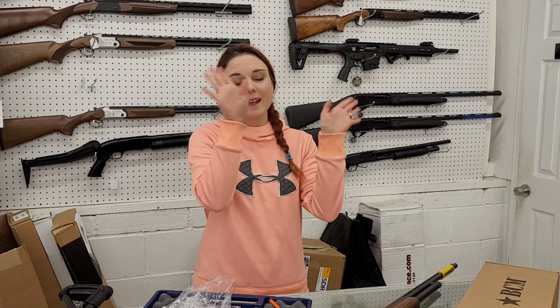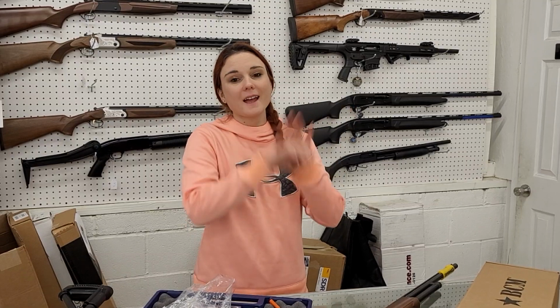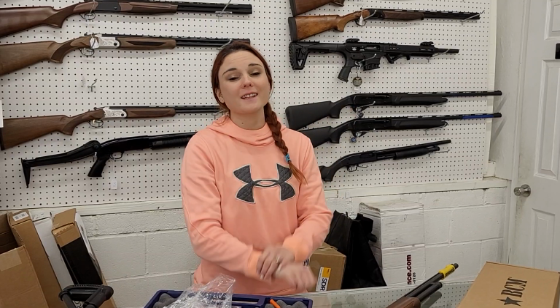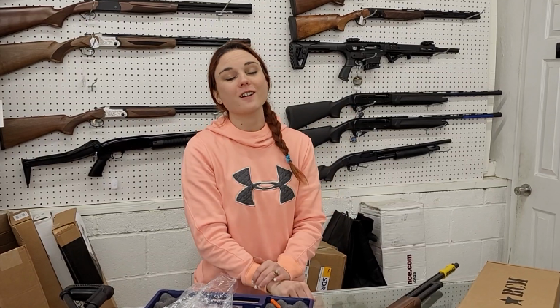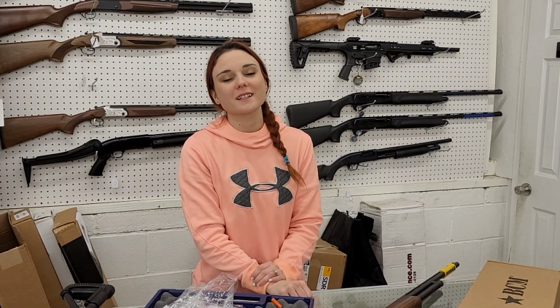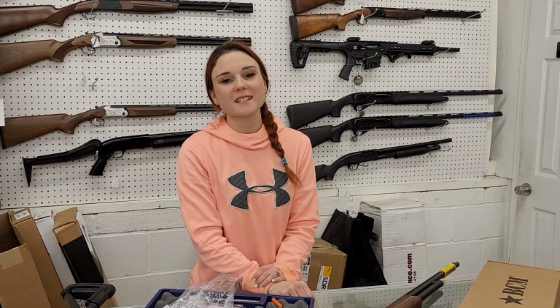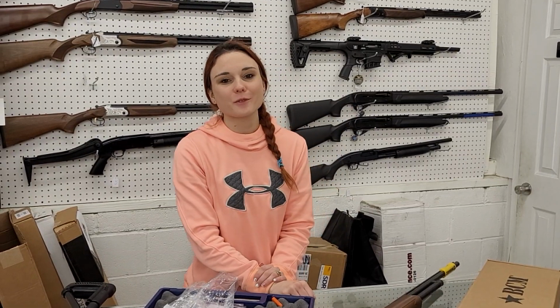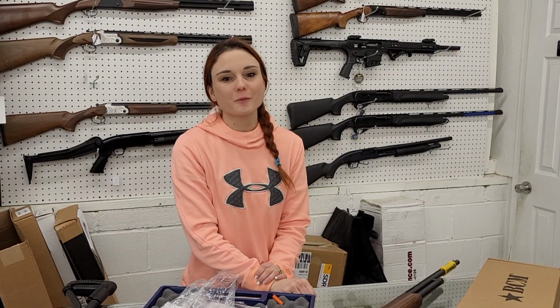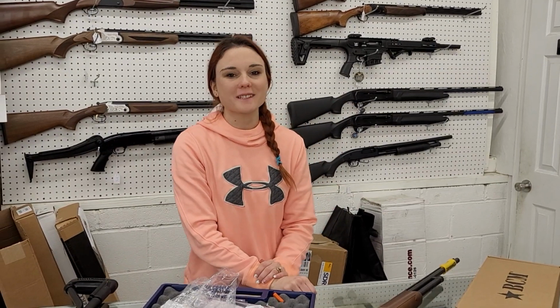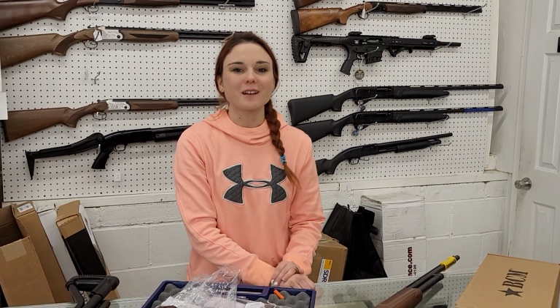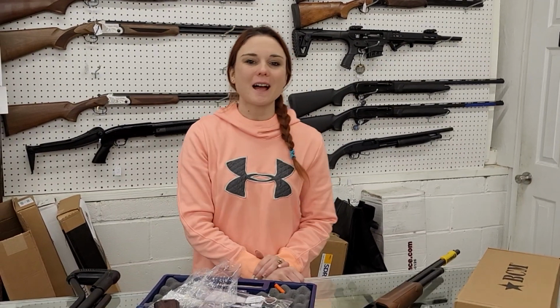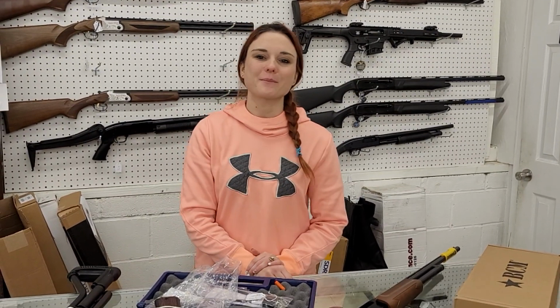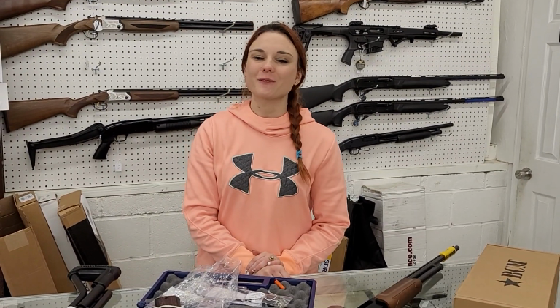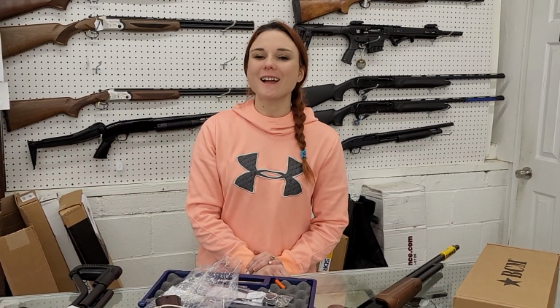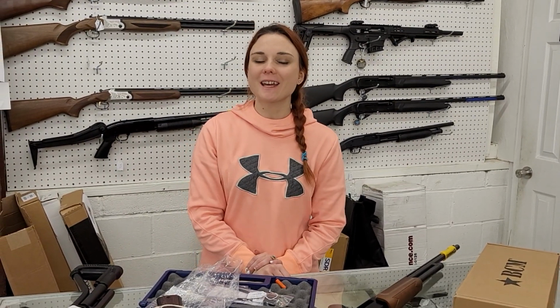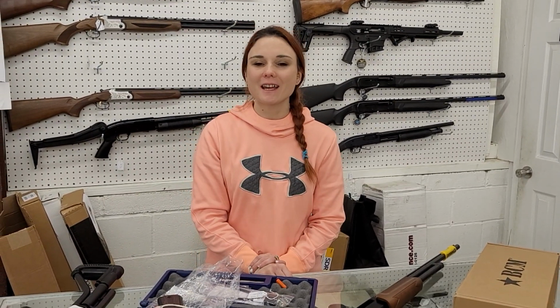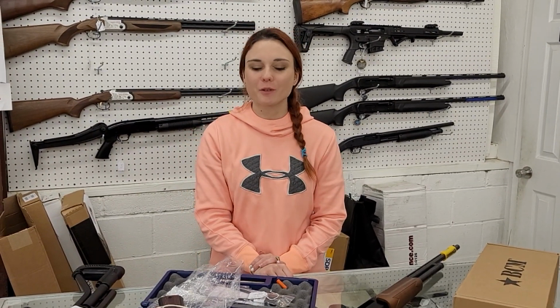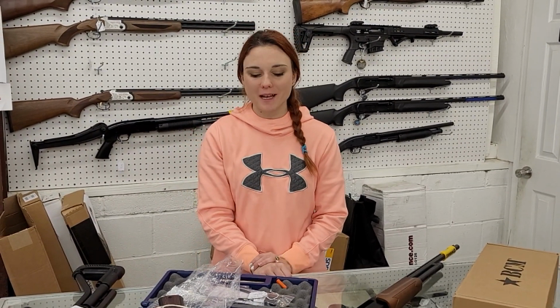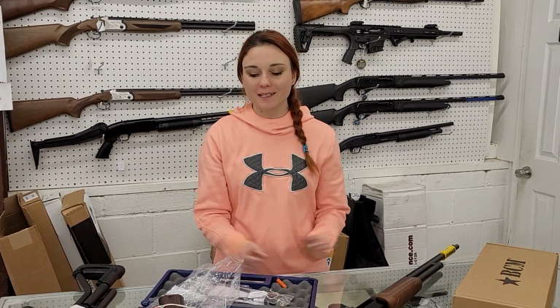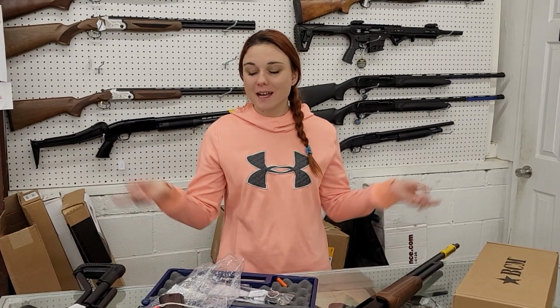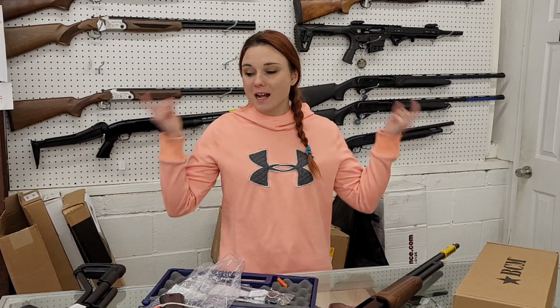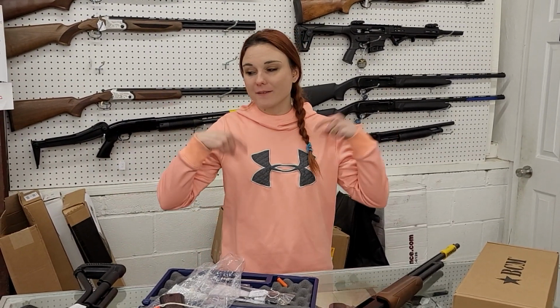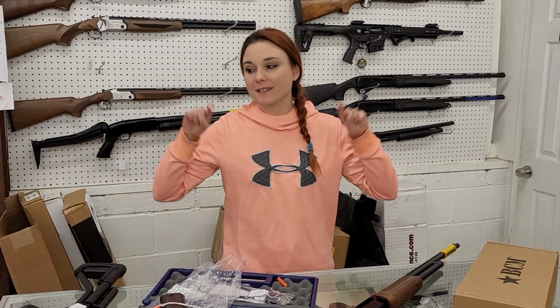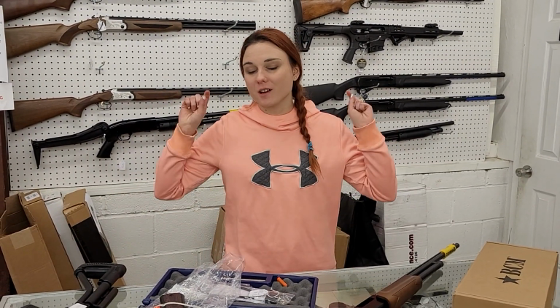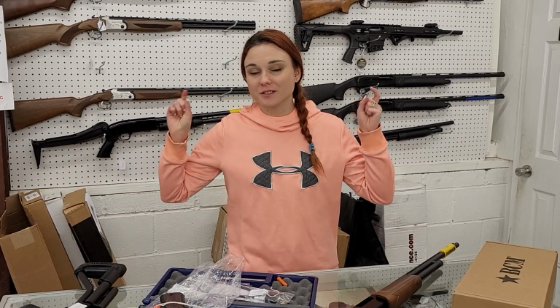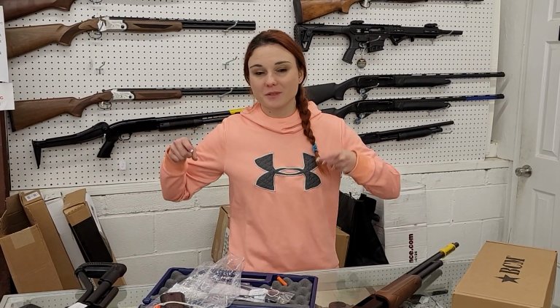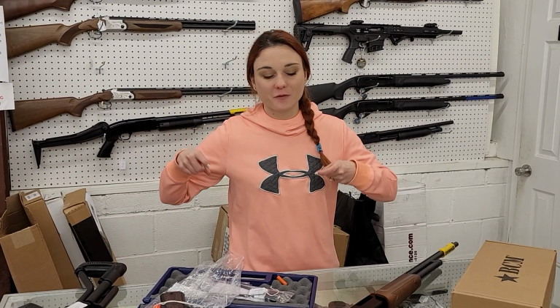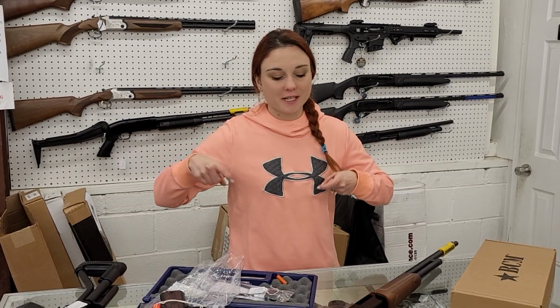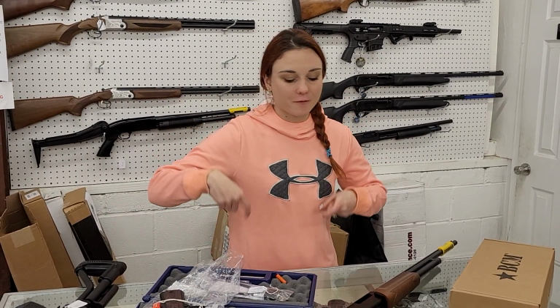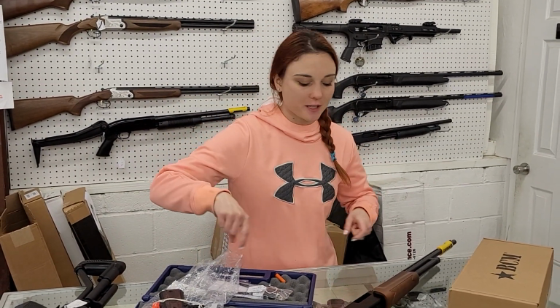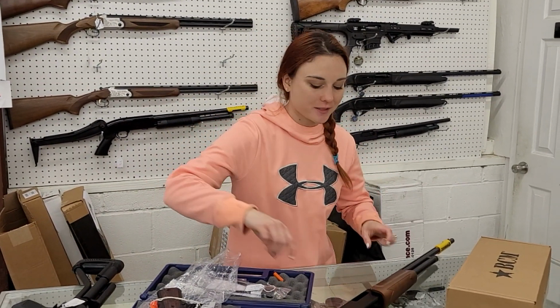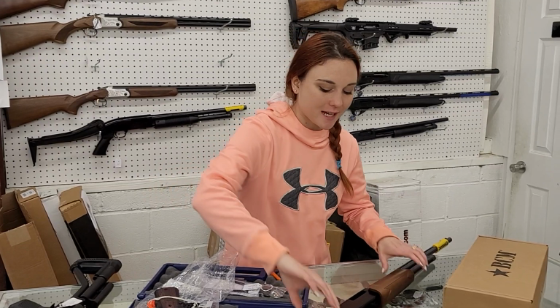Hey y'all, it's Amber from XL. Happy Friday, everybody. I've got an awesome new video for y'all today.